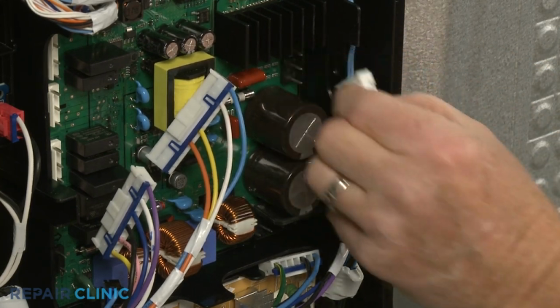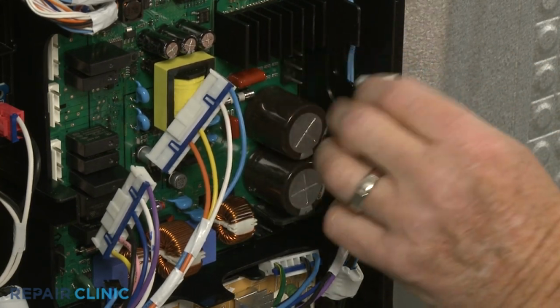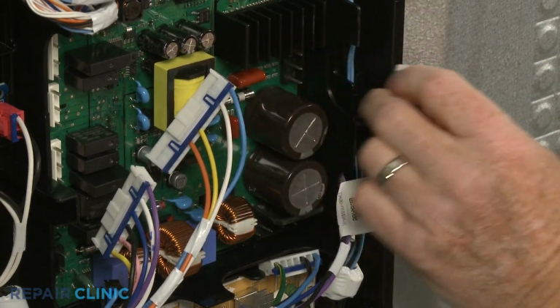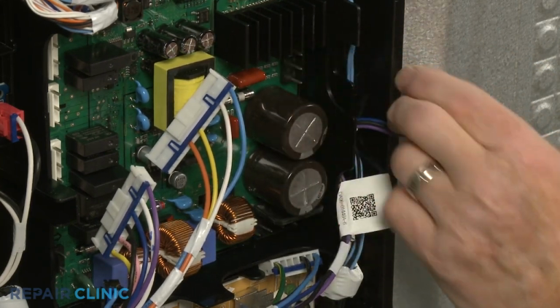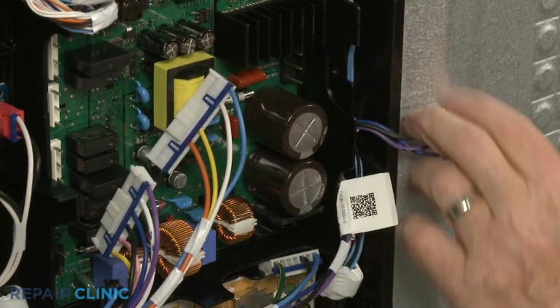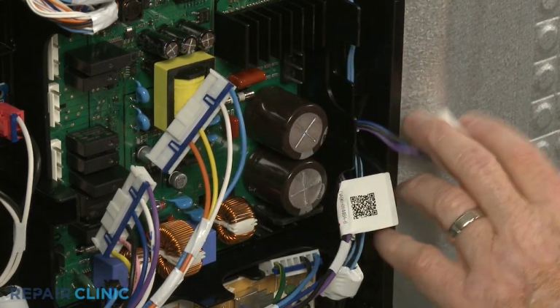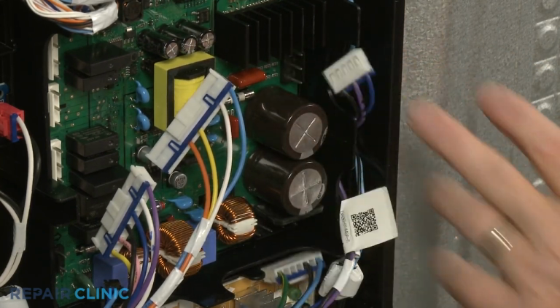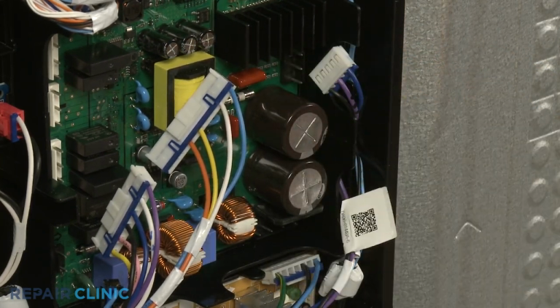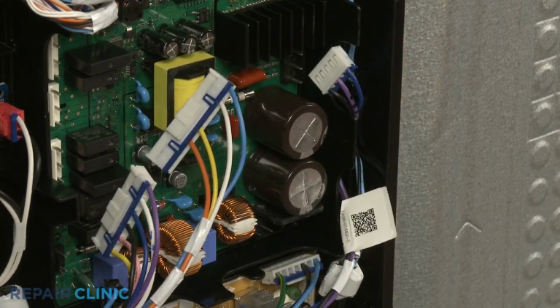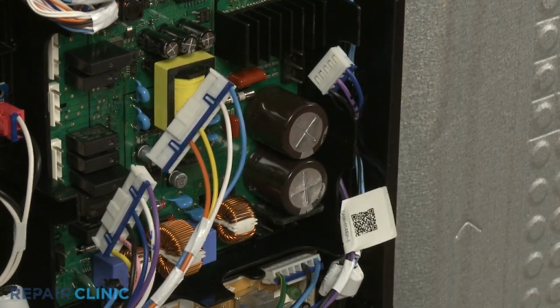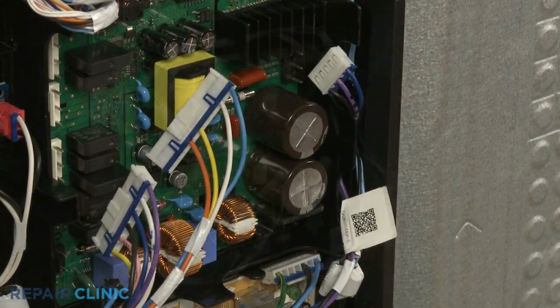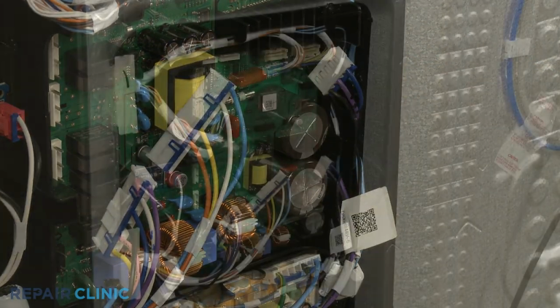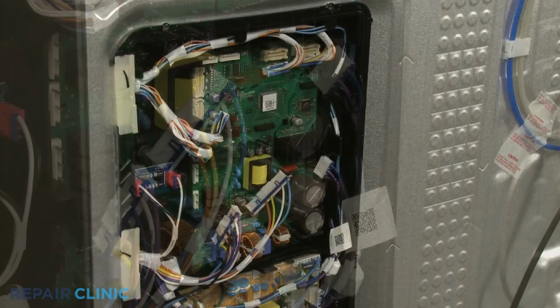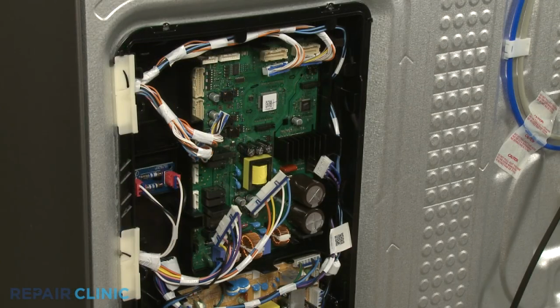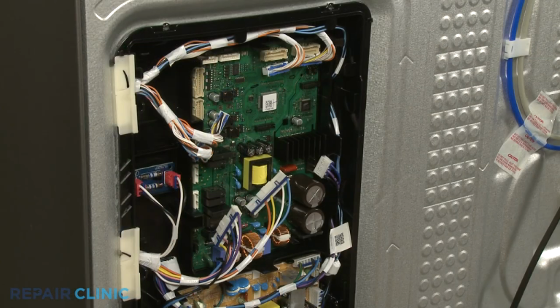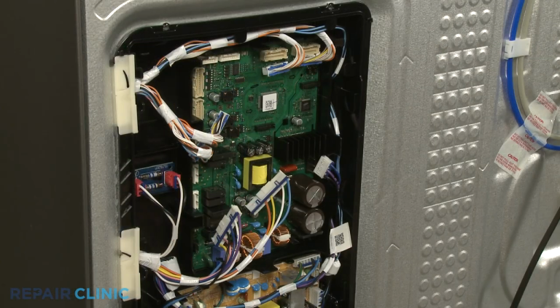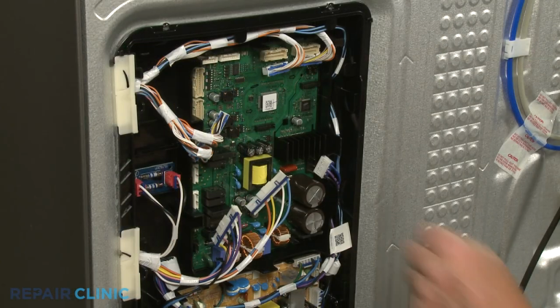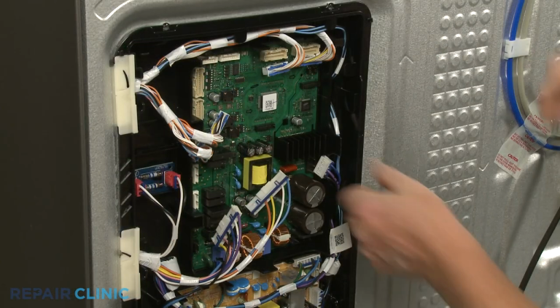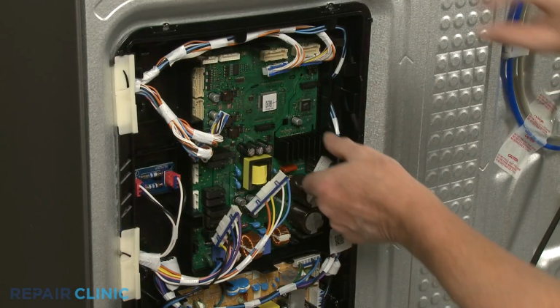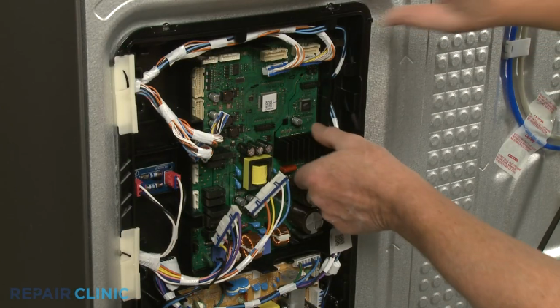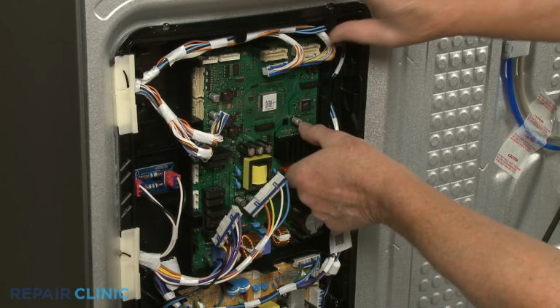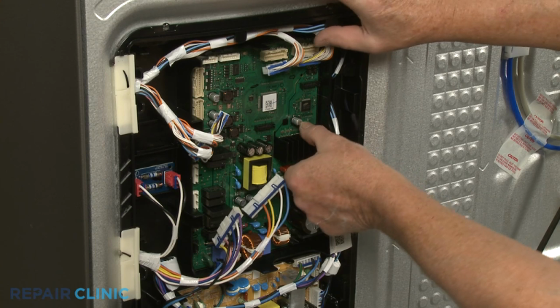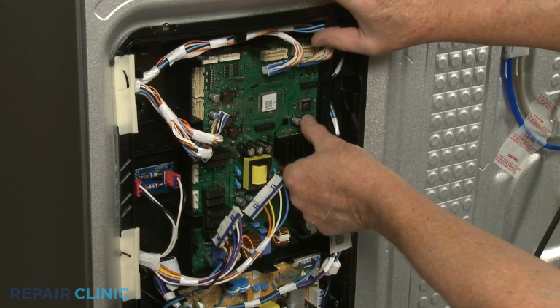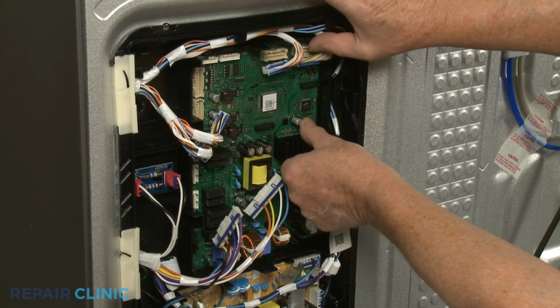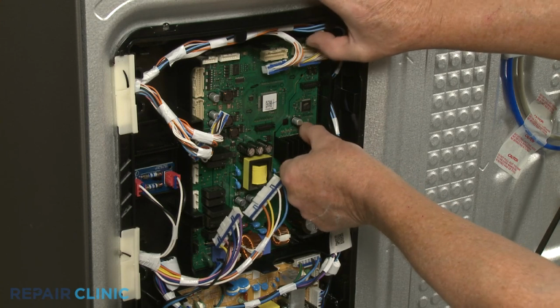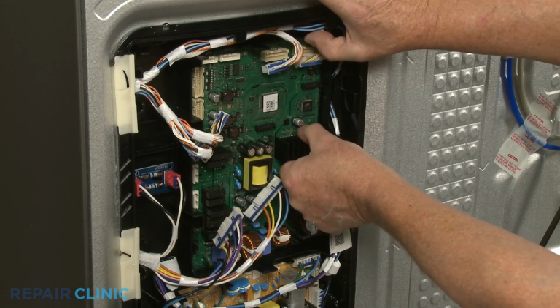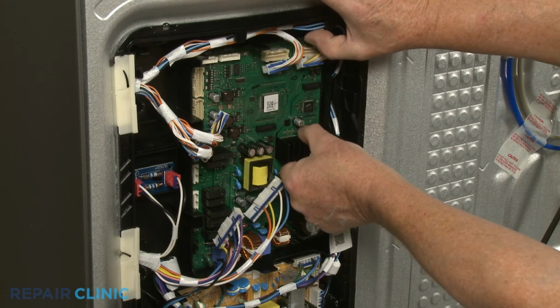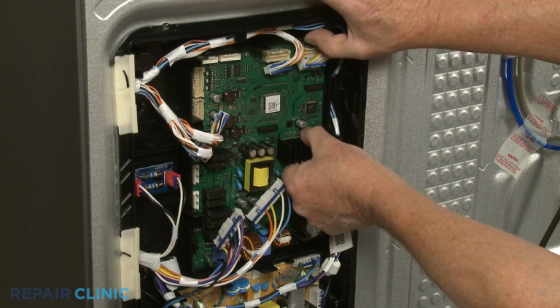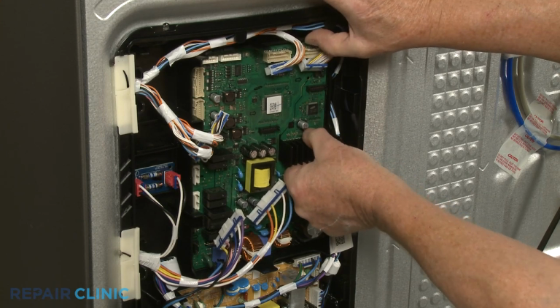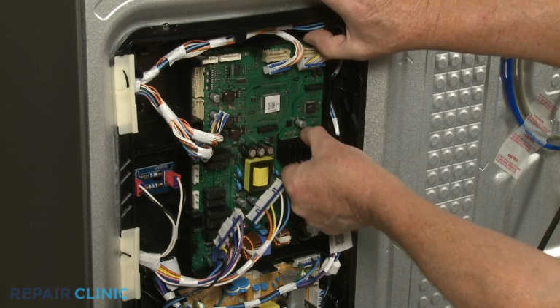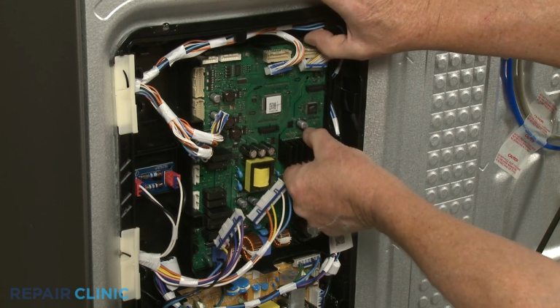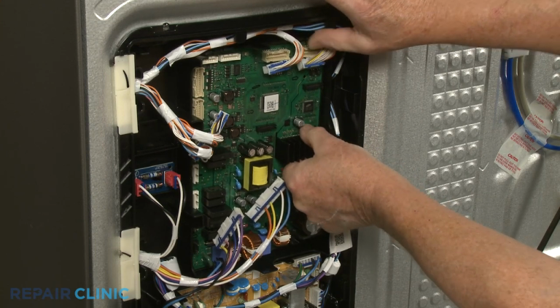With the wires disconnected, you can release the upper tabs to remove the old board.